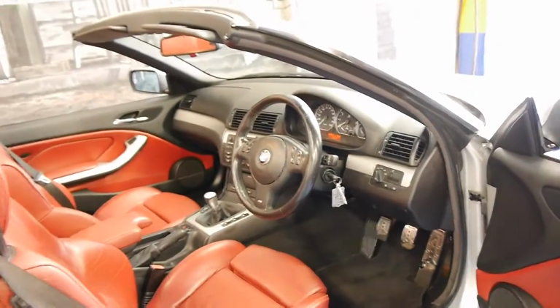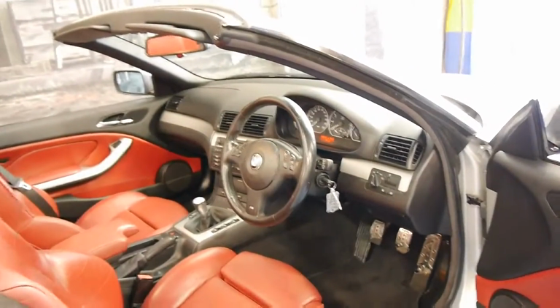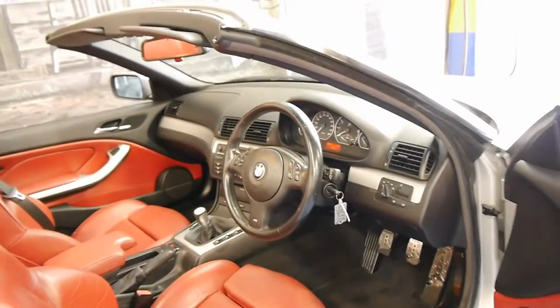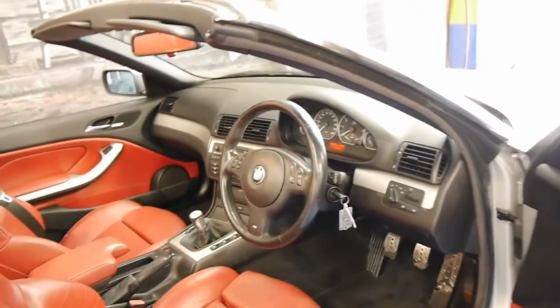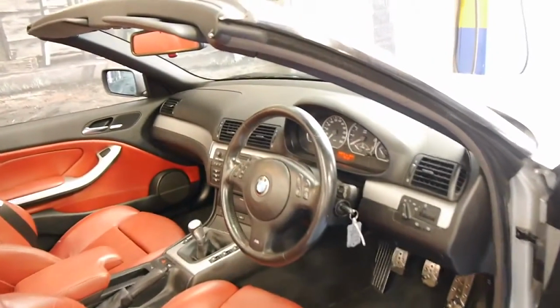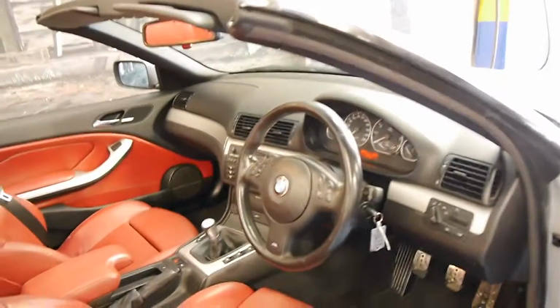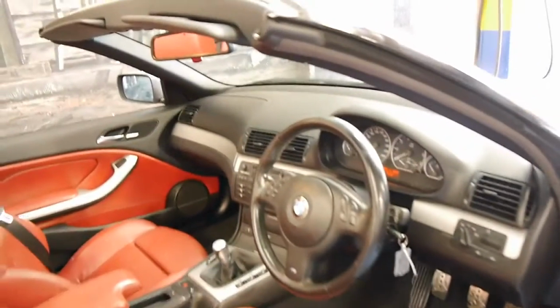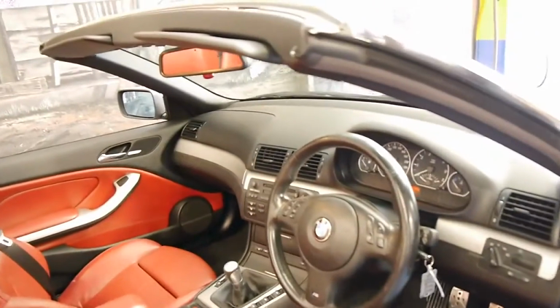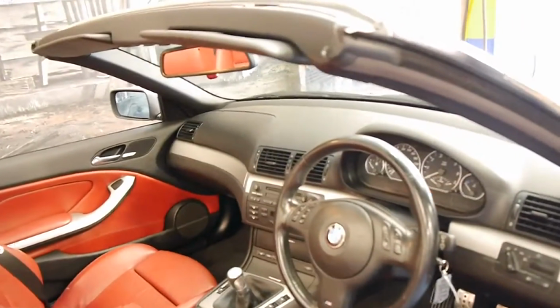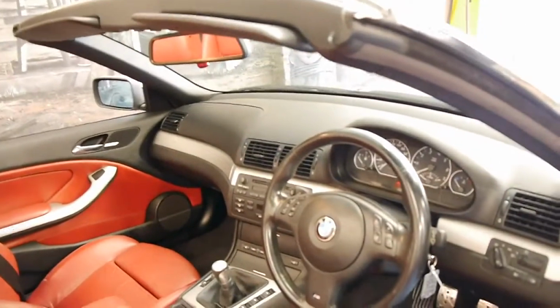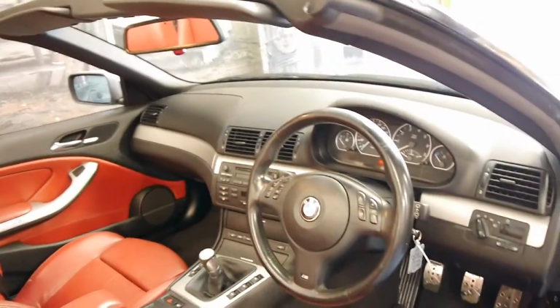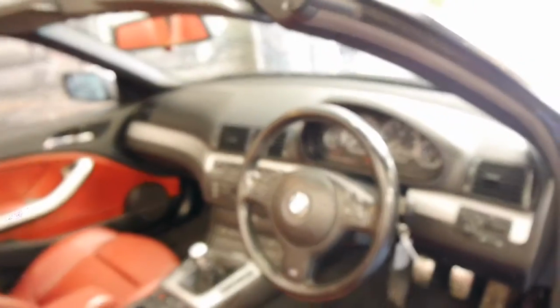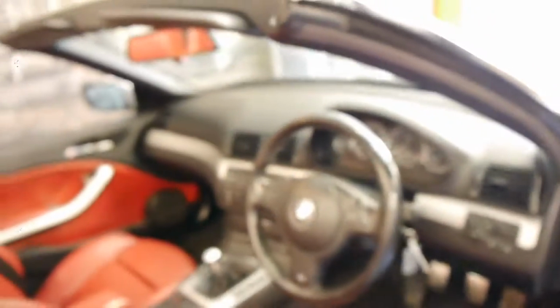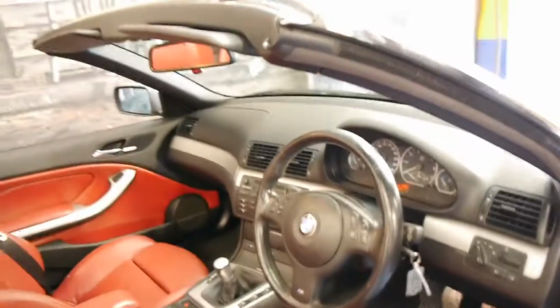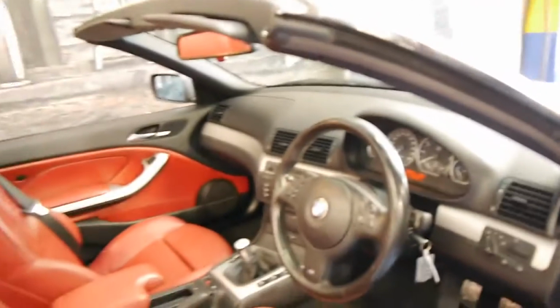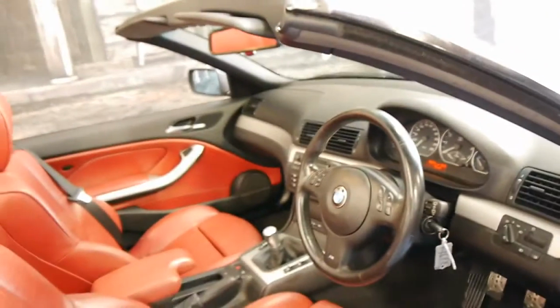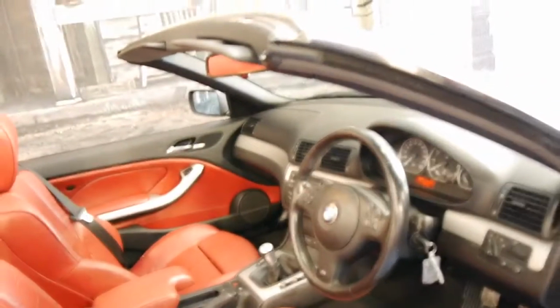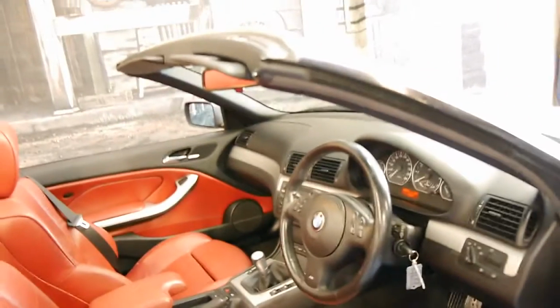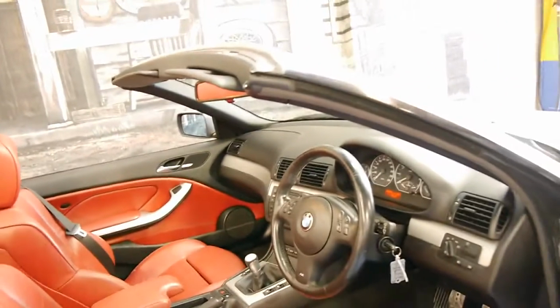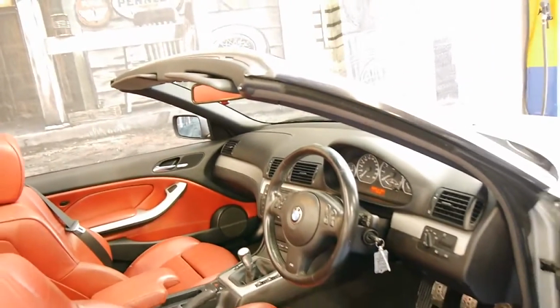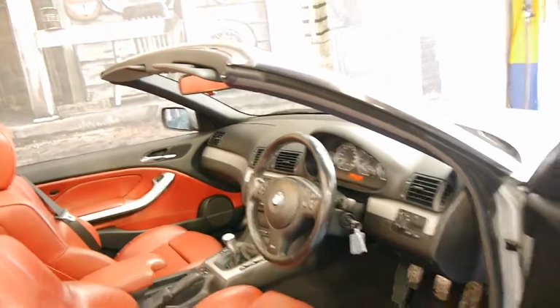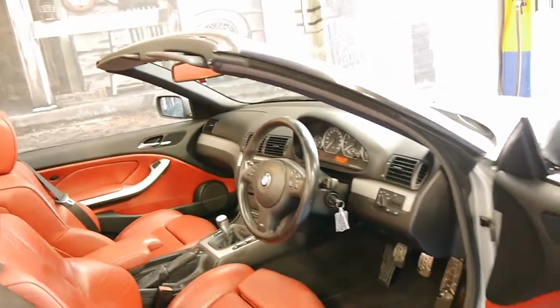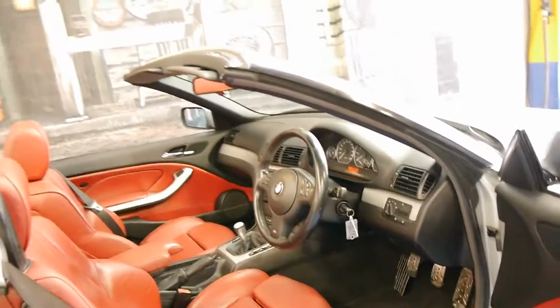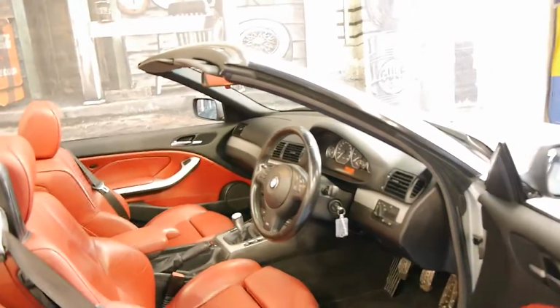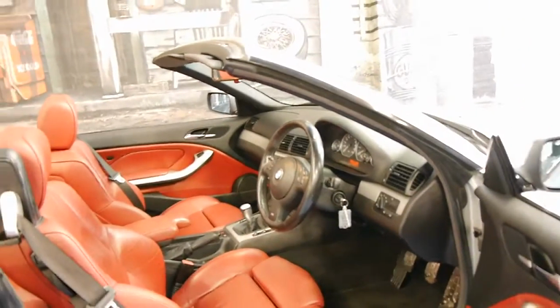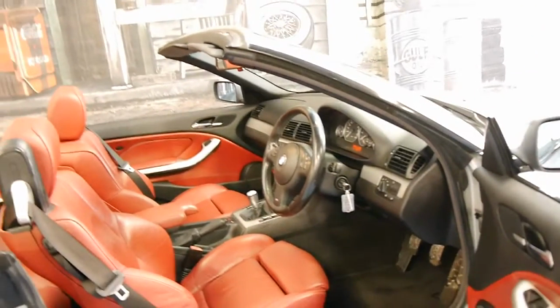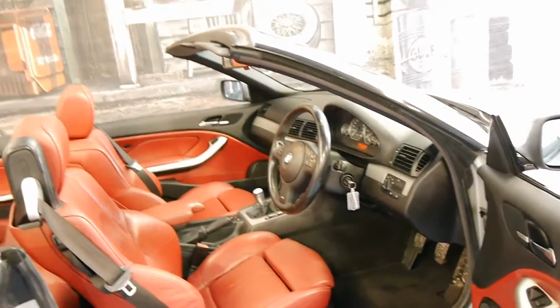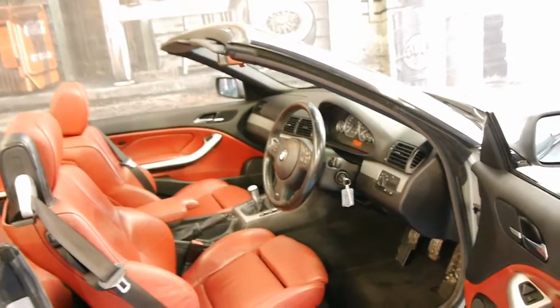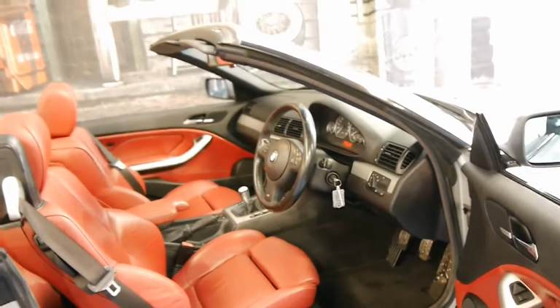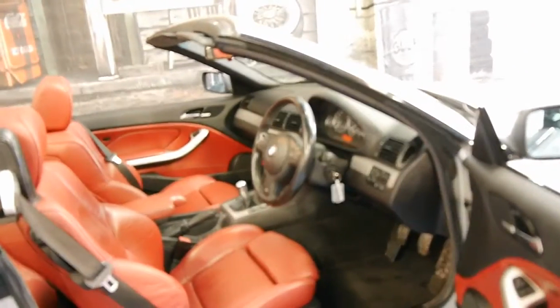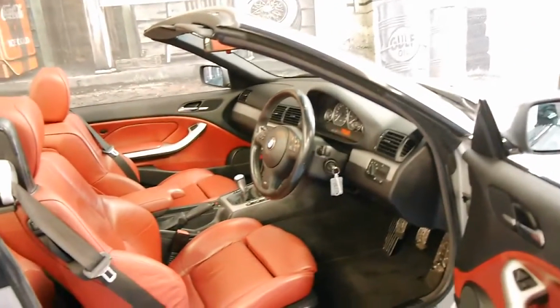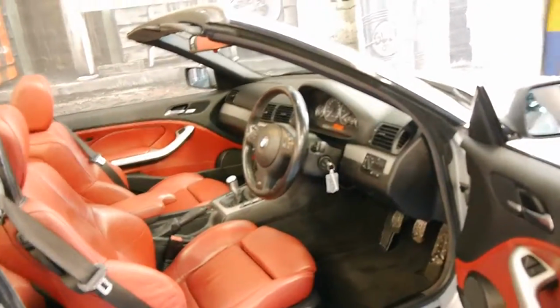It's got two remote keys. It's got Xenon lights, automatic headlights, and a multifunction steering wheel.